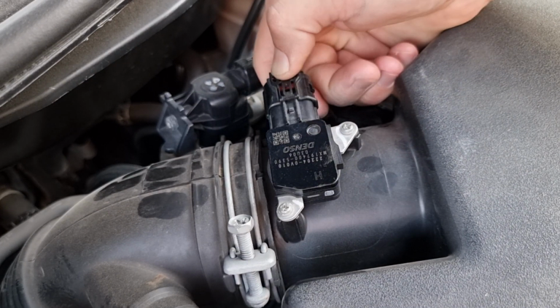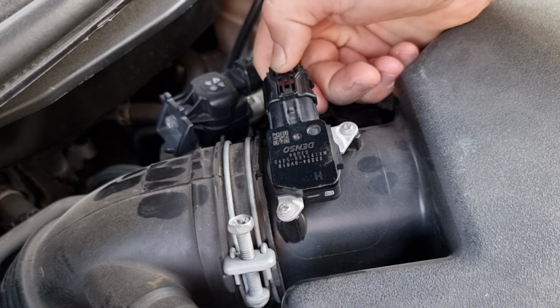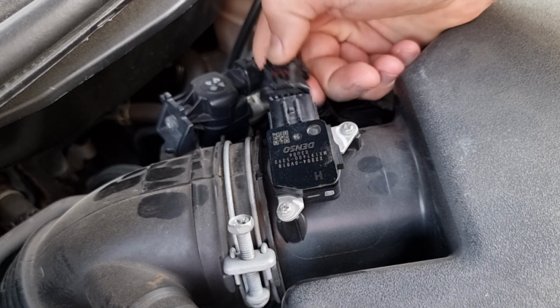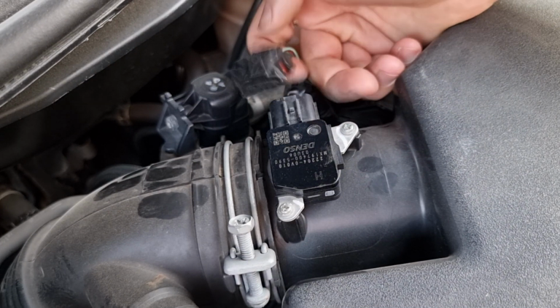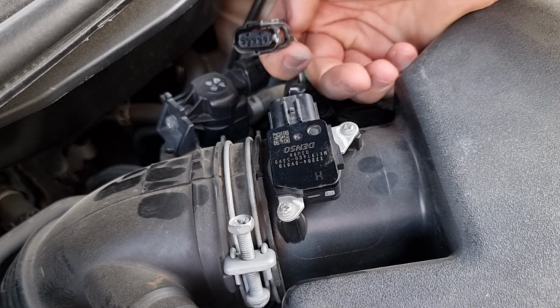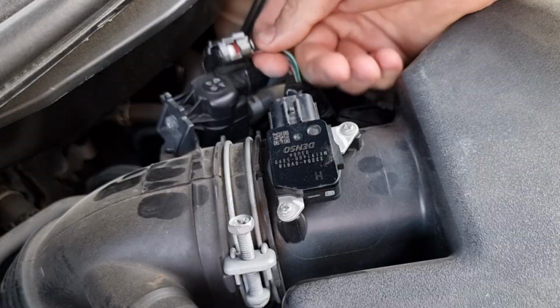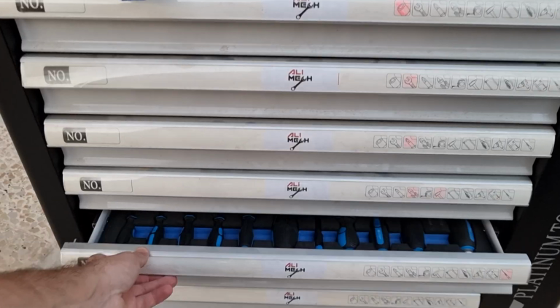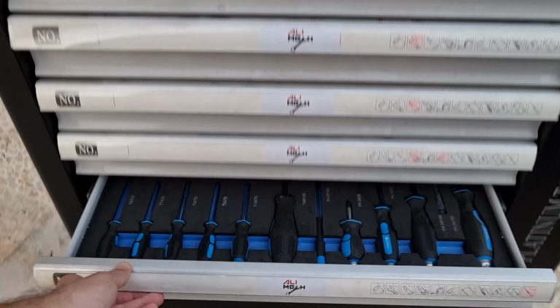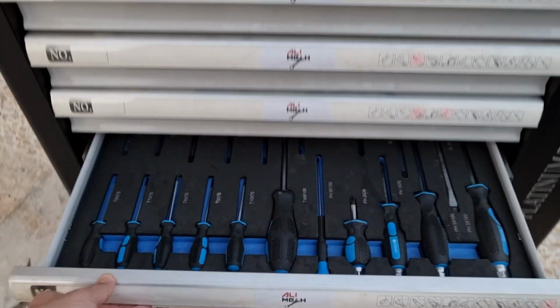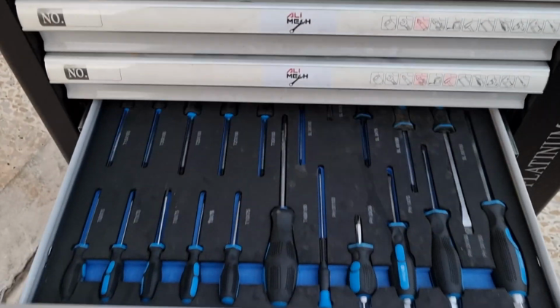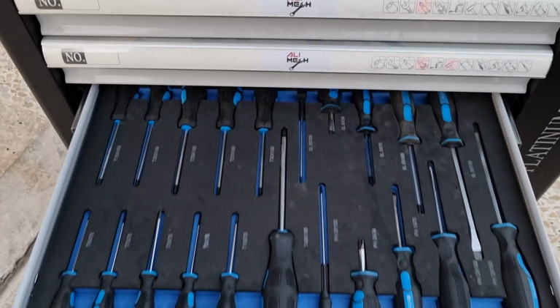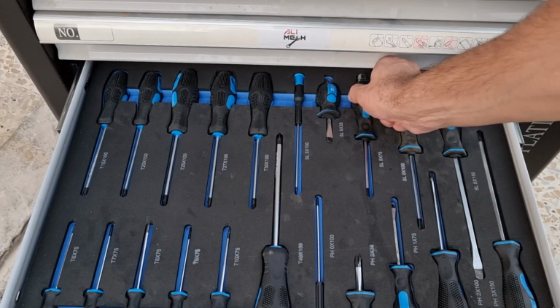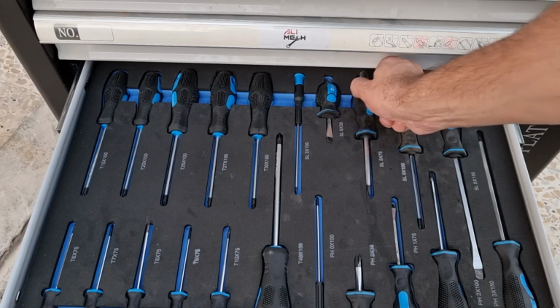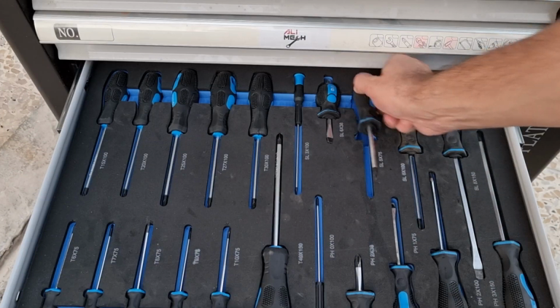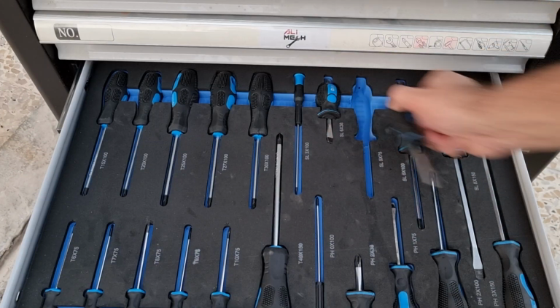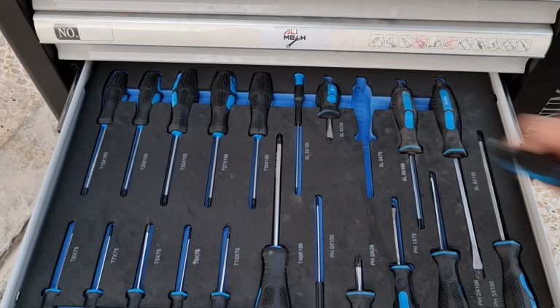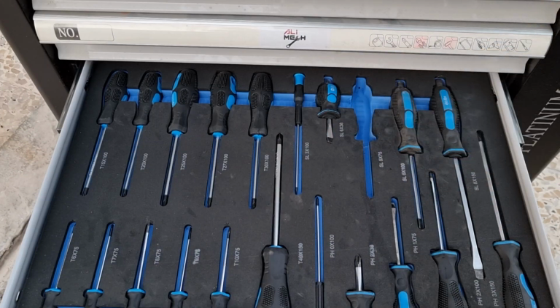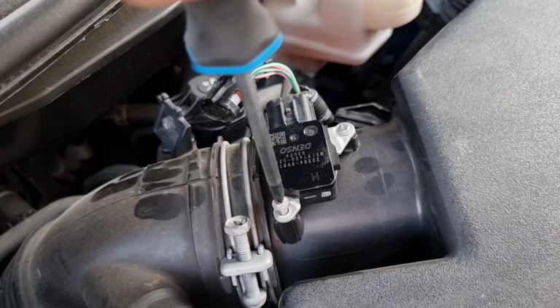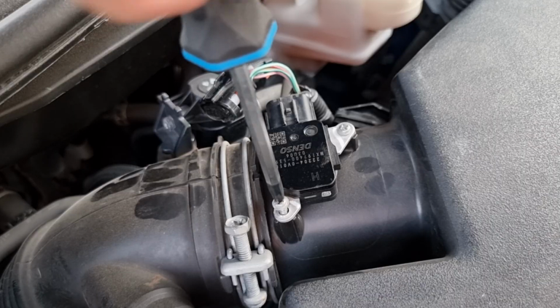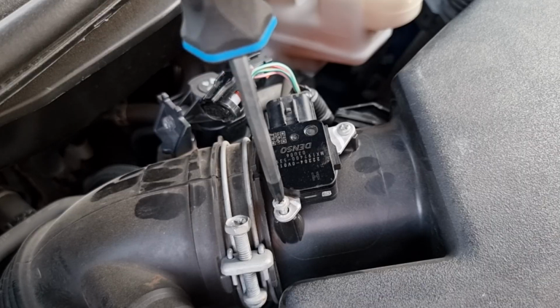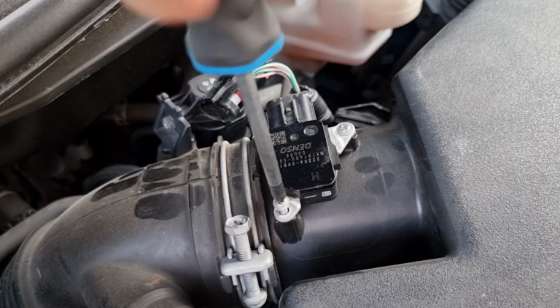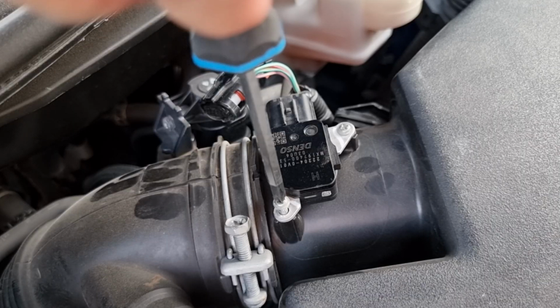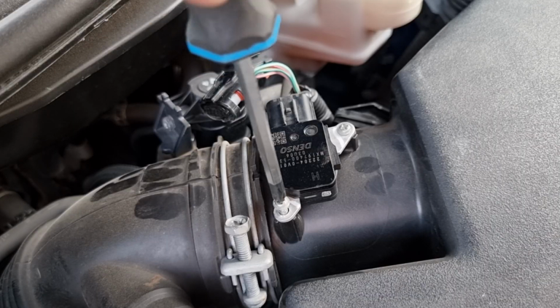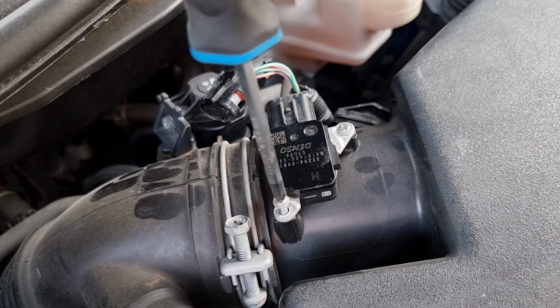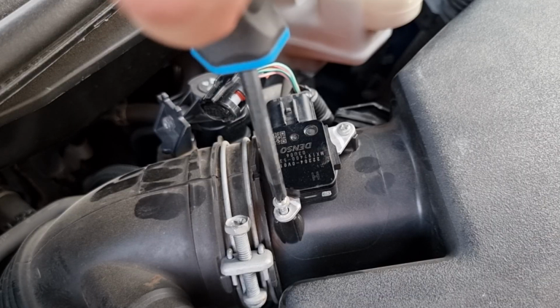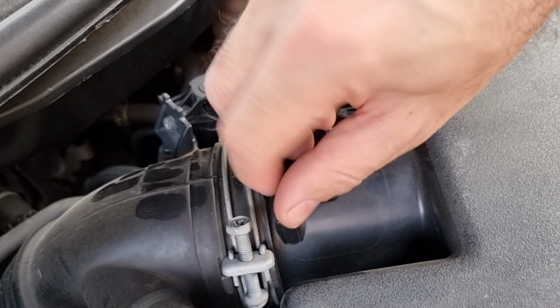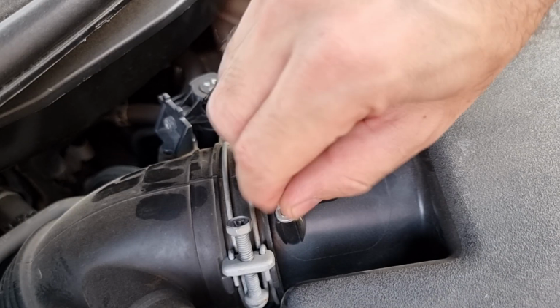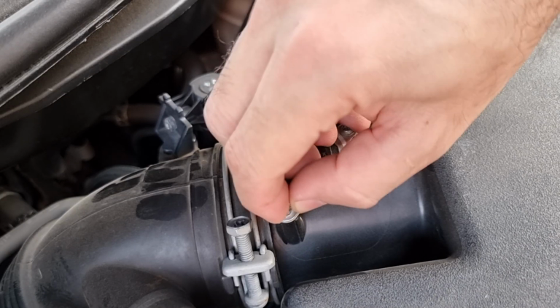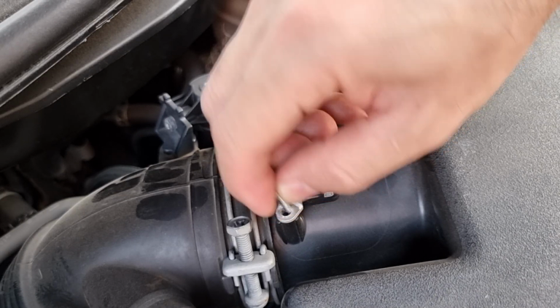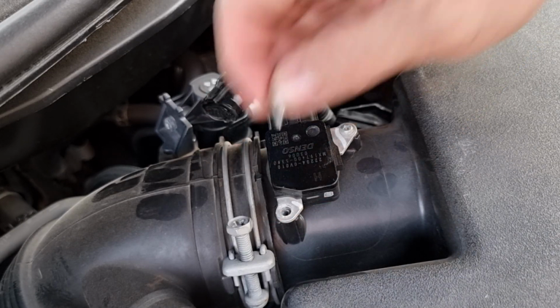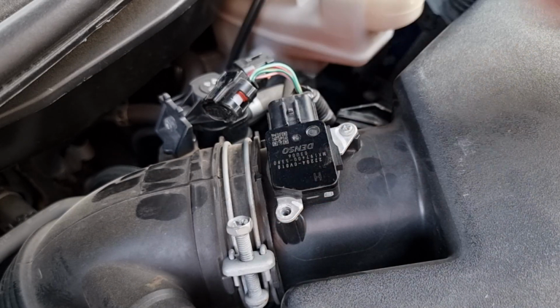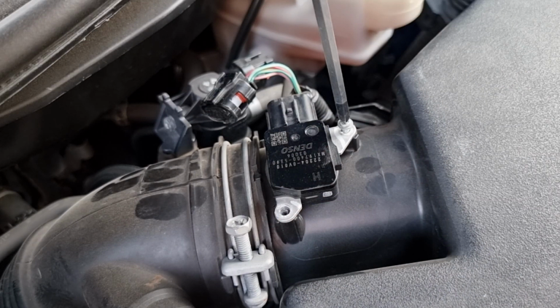Never clean the mass airflow sensor while it's still on the car — you will get a check engine light or have an electrical short.